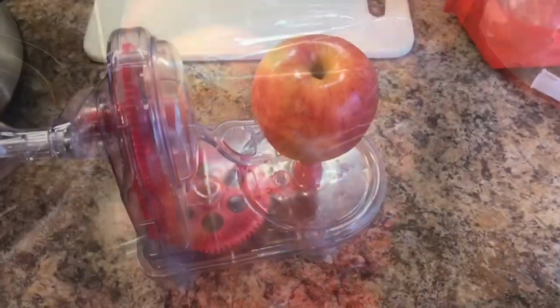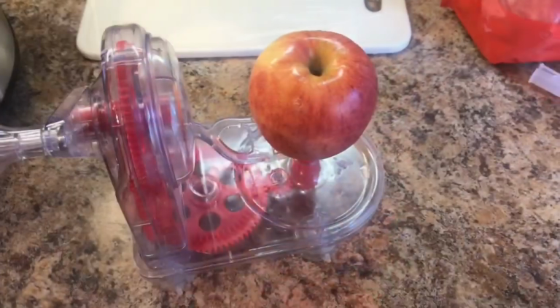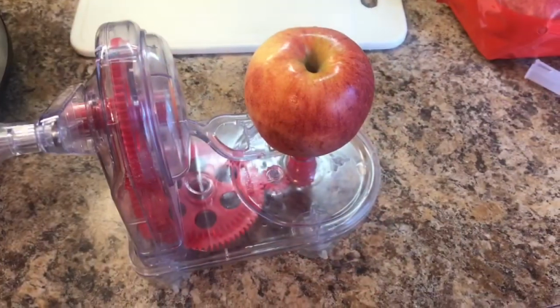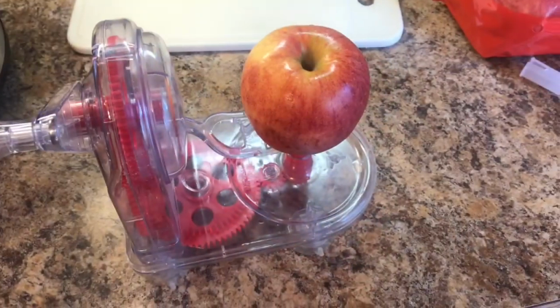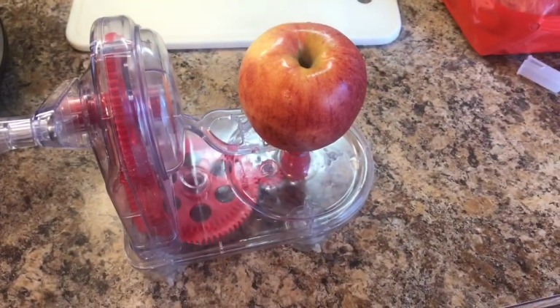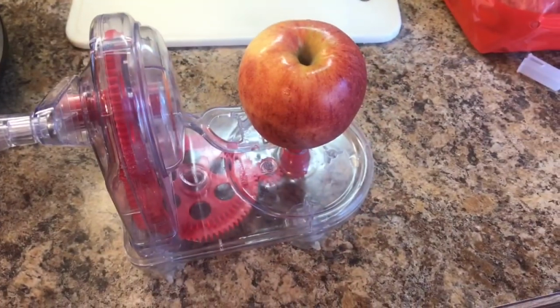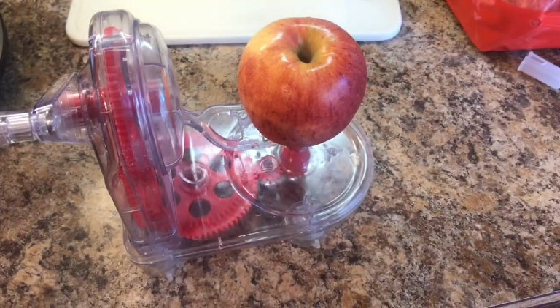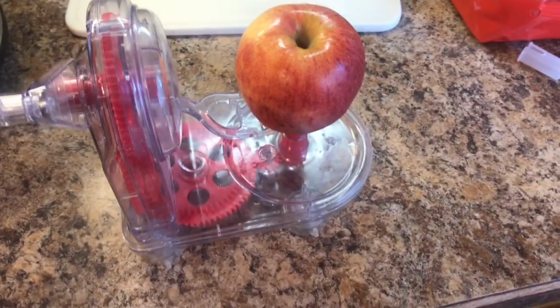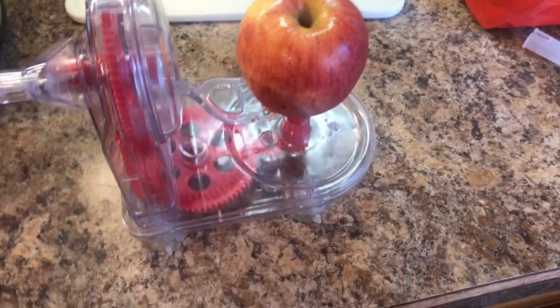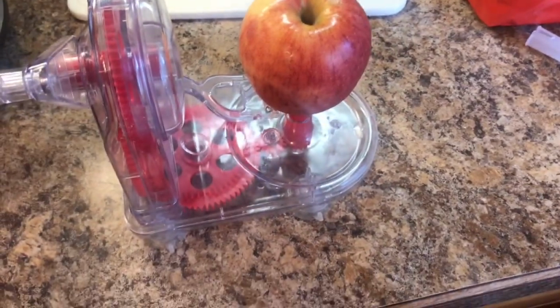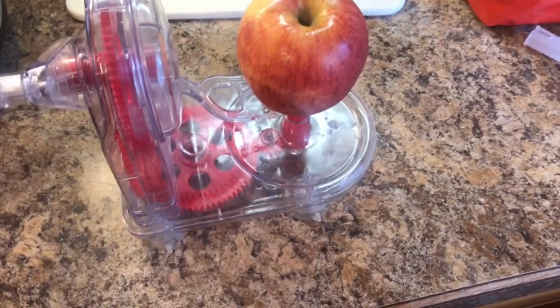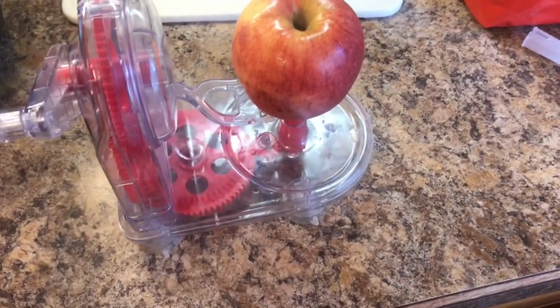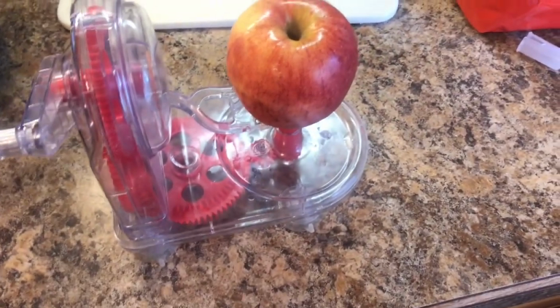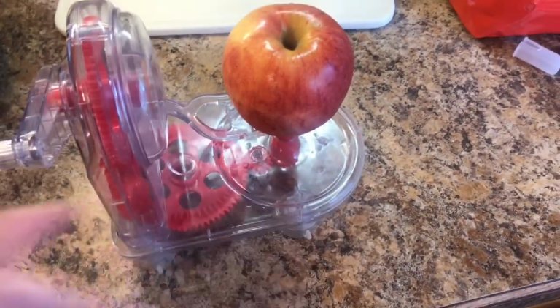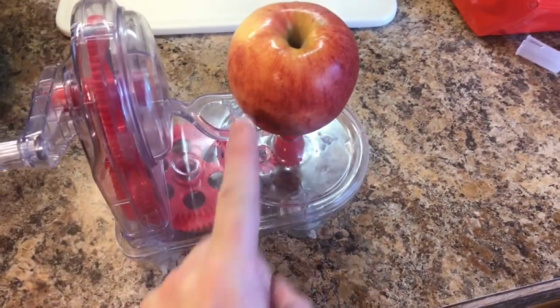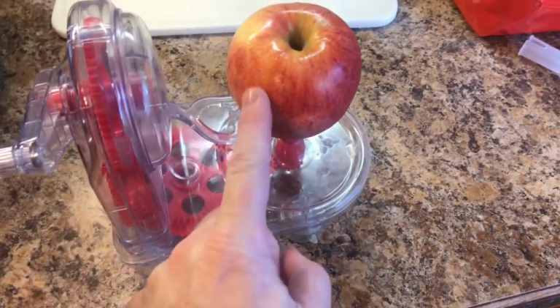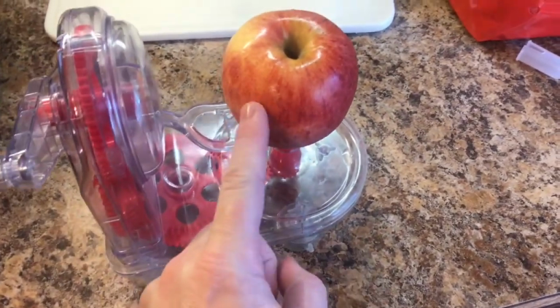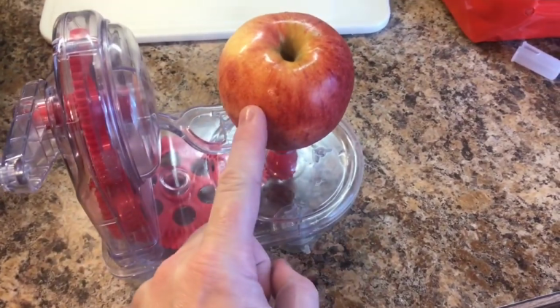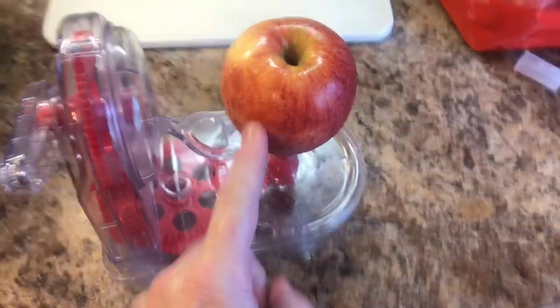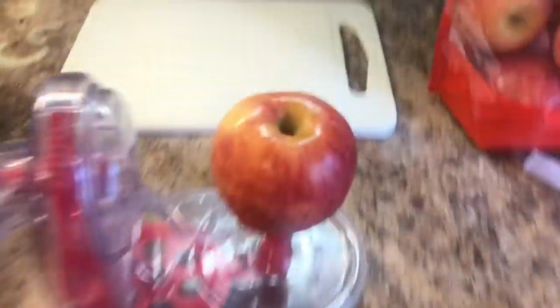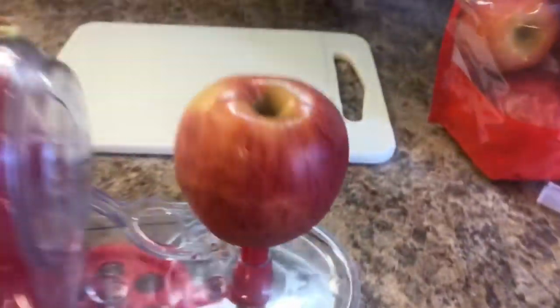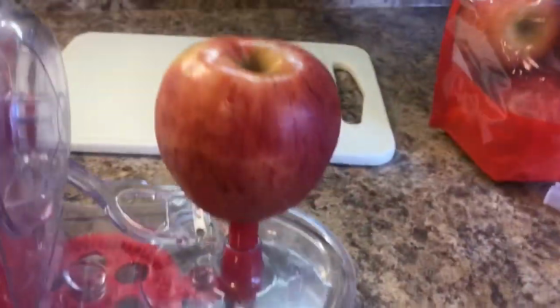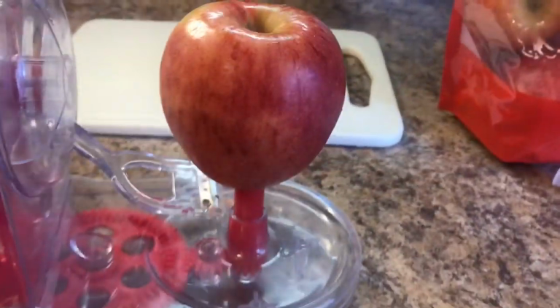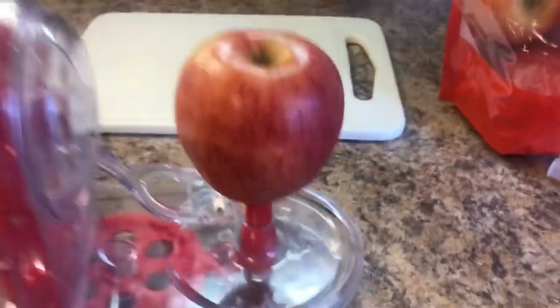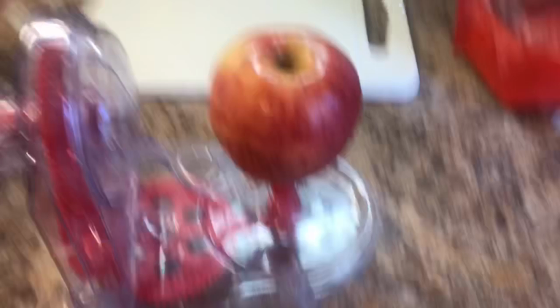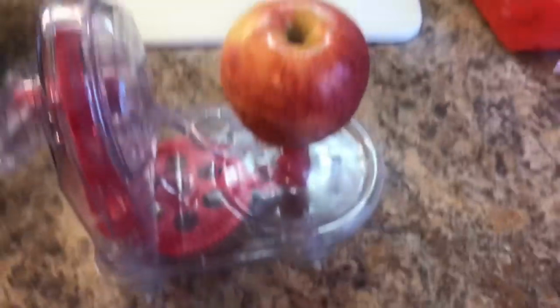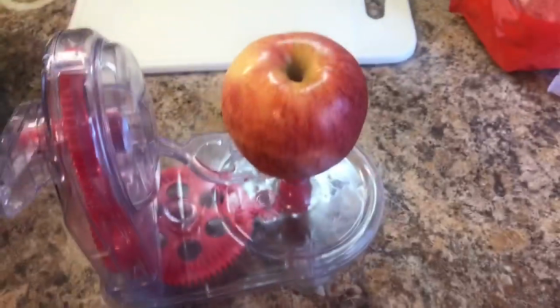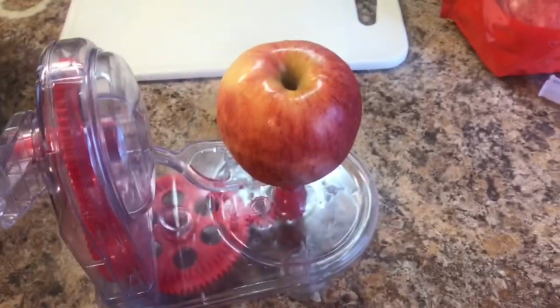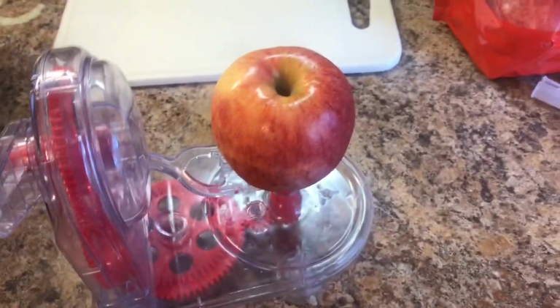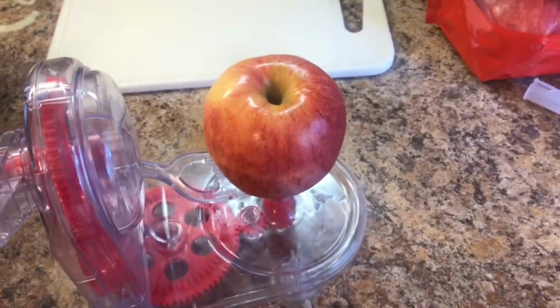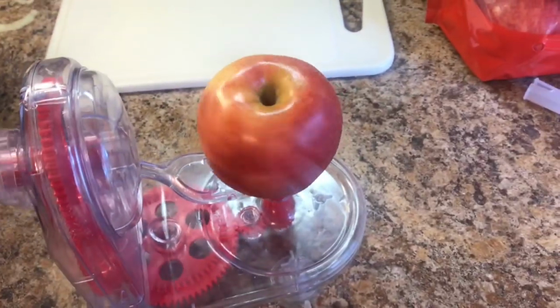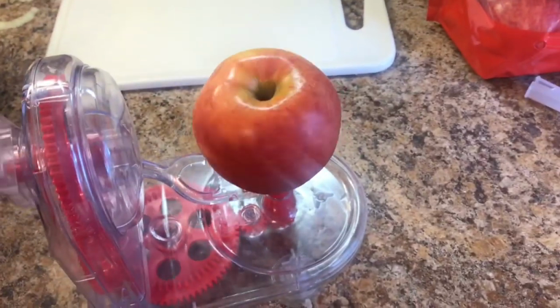We have the first apple loaded. You want to have the larger part of the apple at the top.